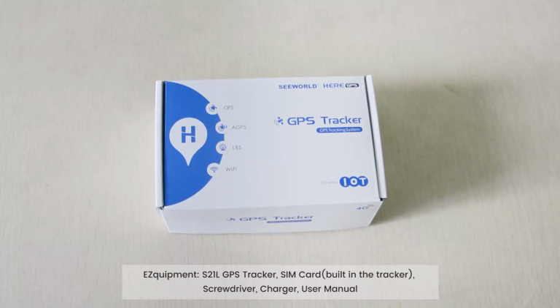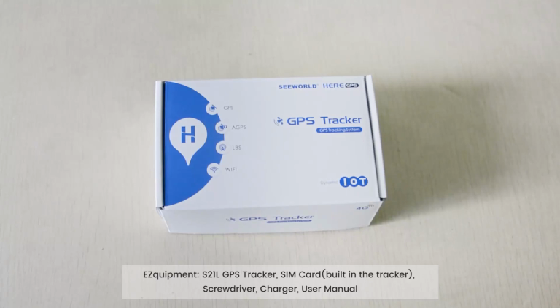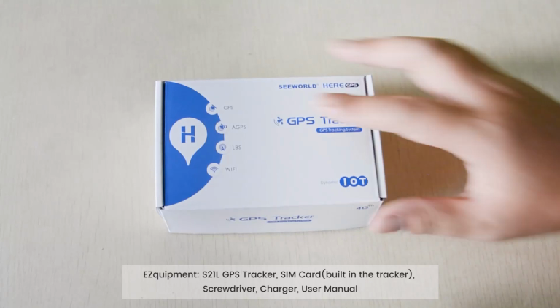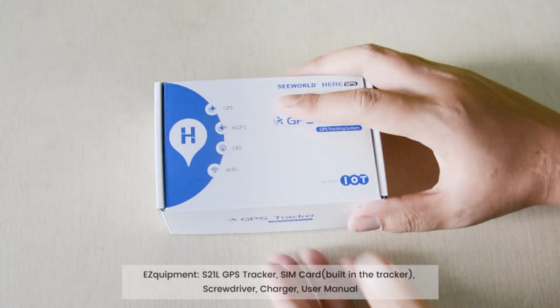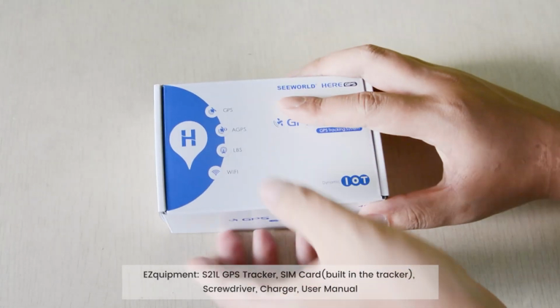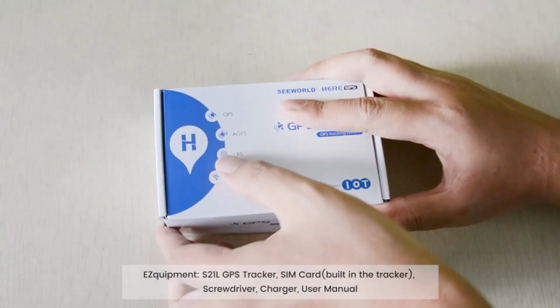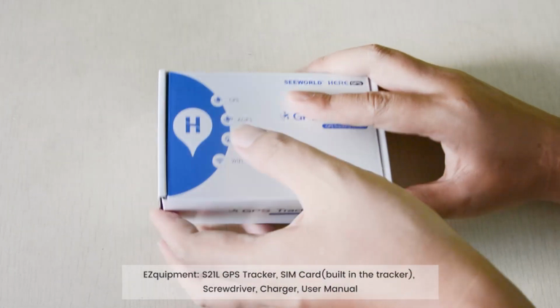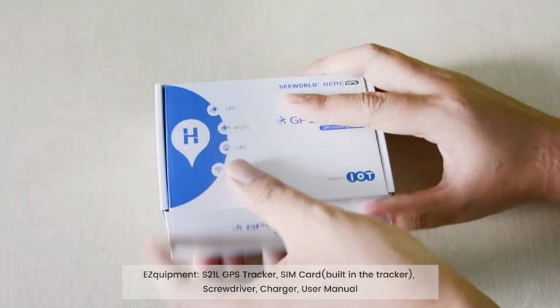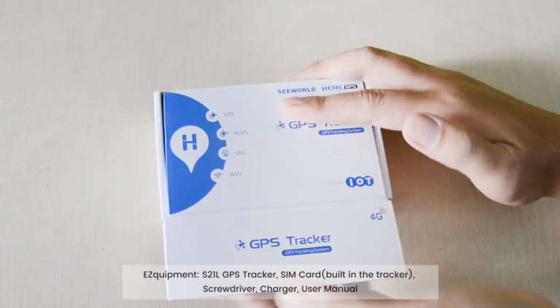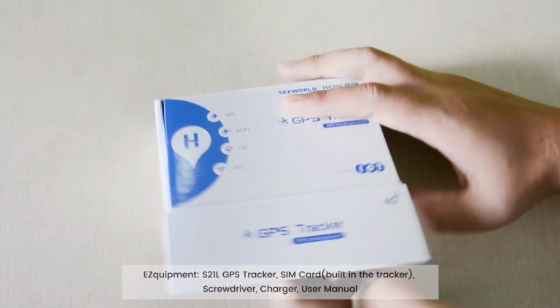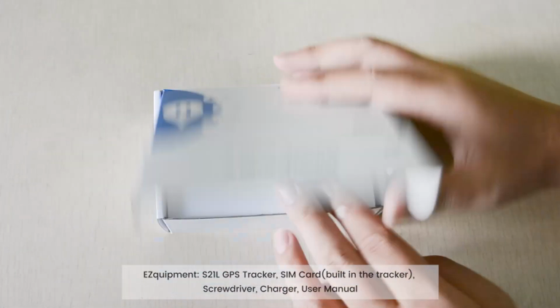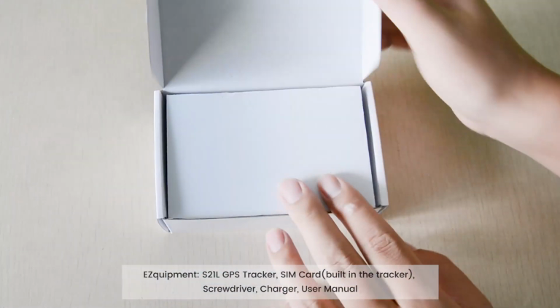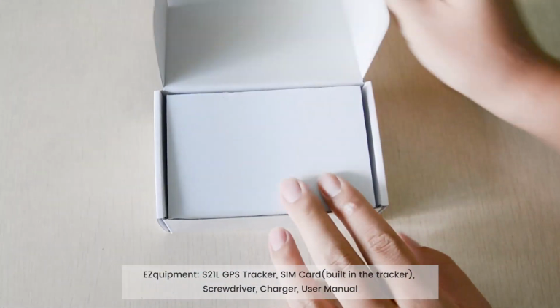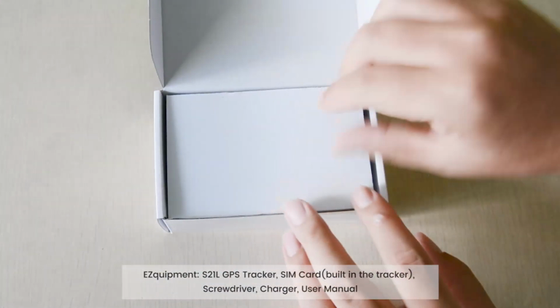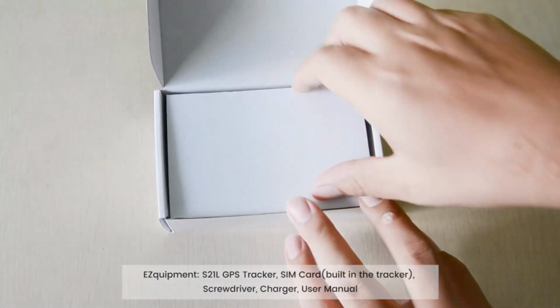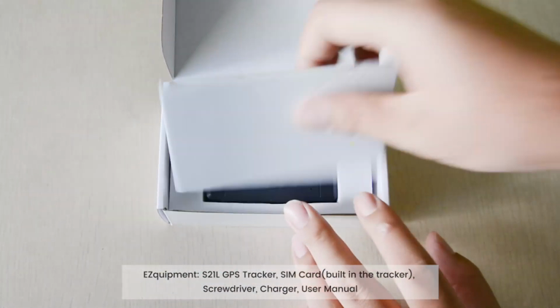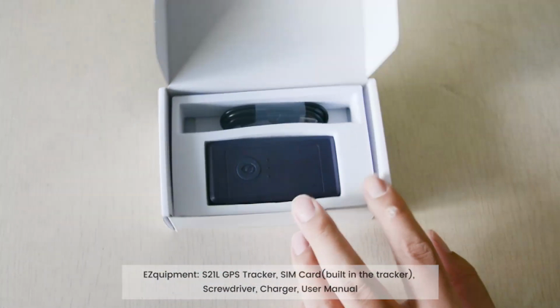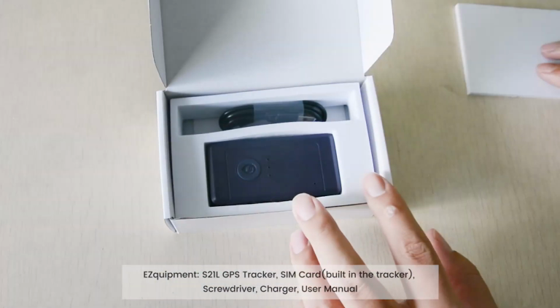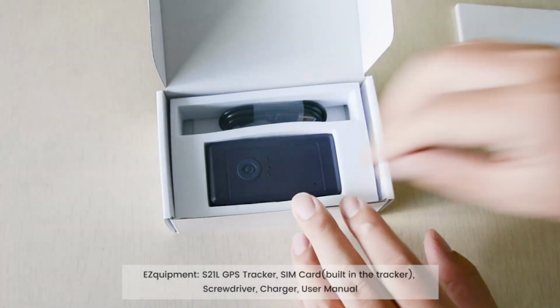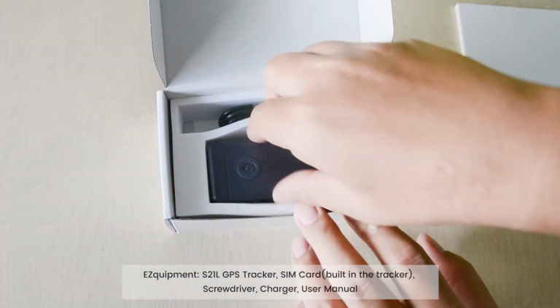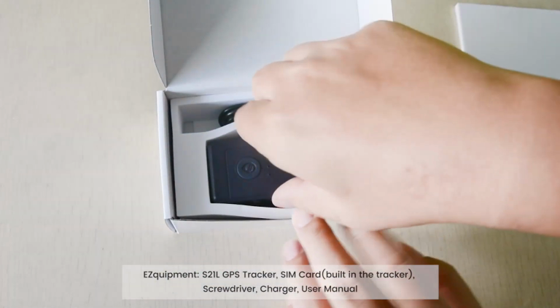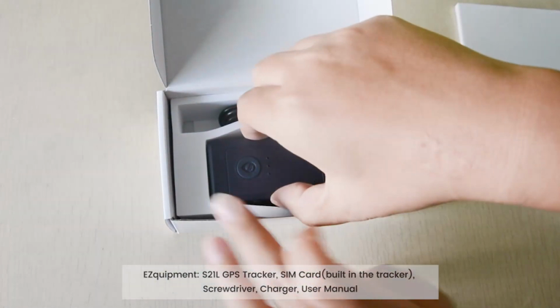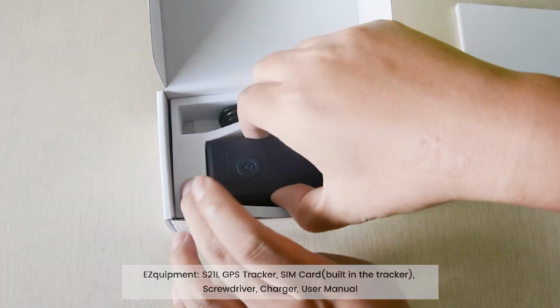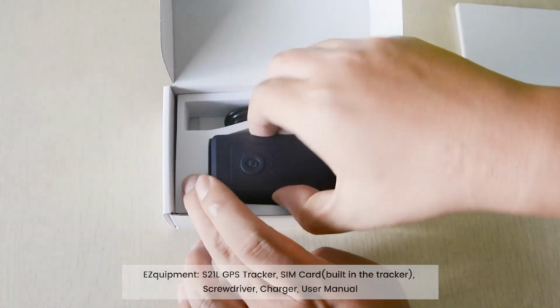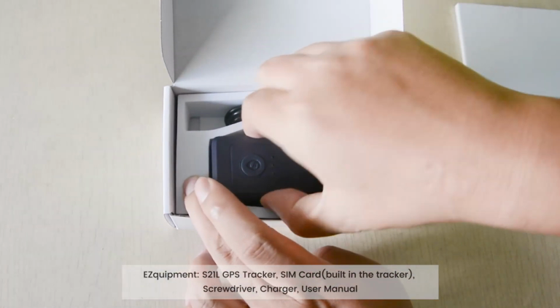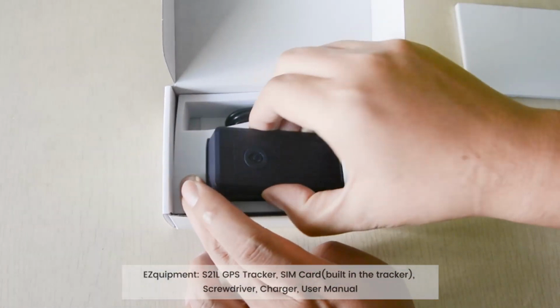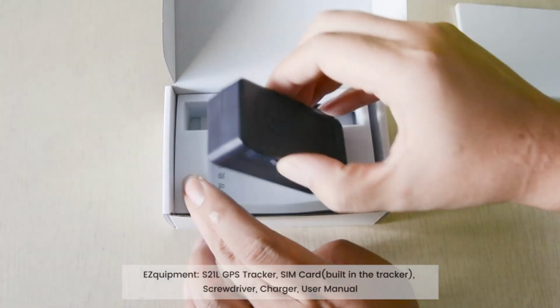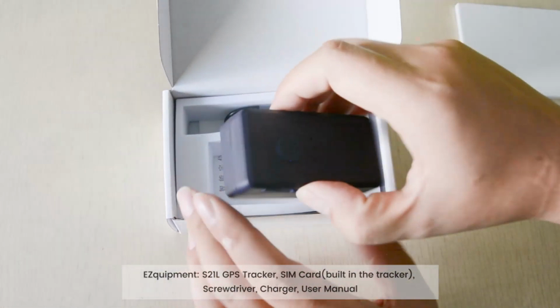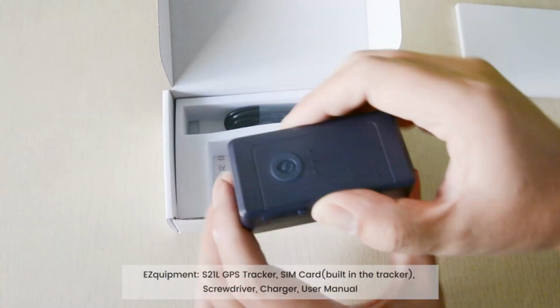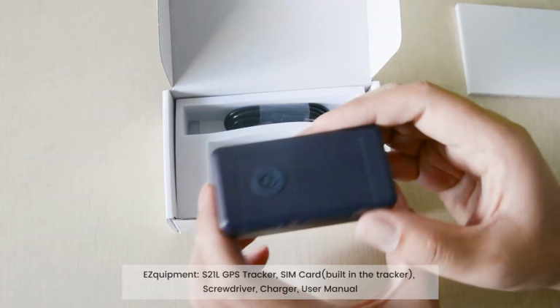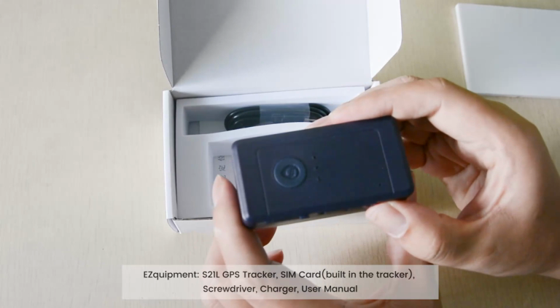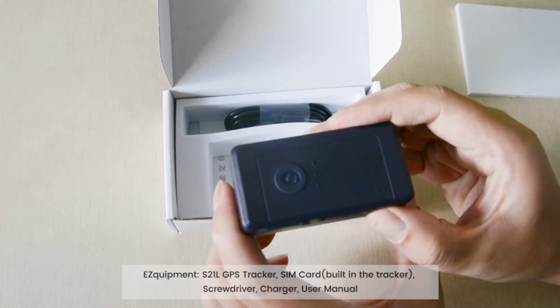Equipment: S21L GPS tracker, SIM card, built-in tracks, screwdriver, charger, and user manual.